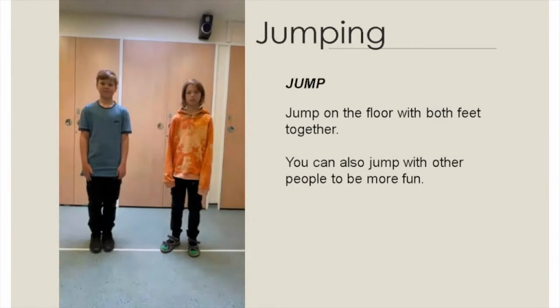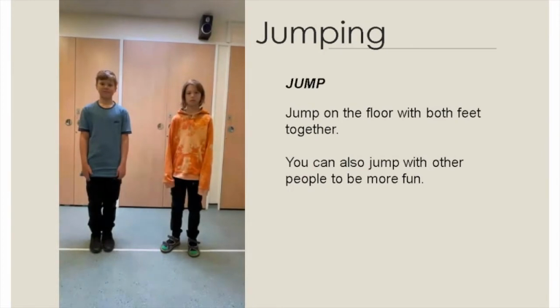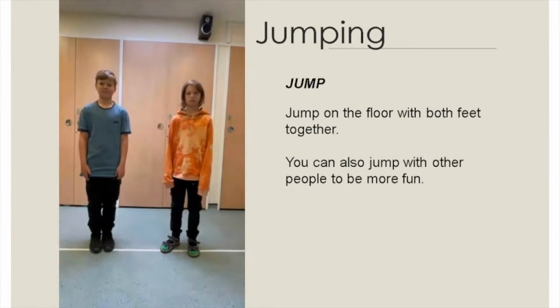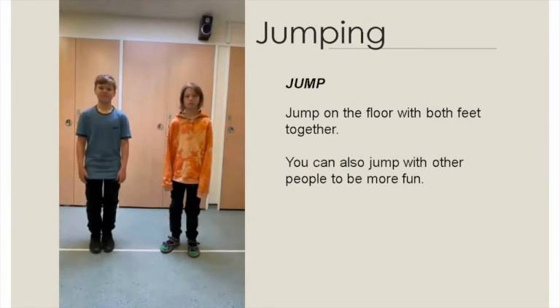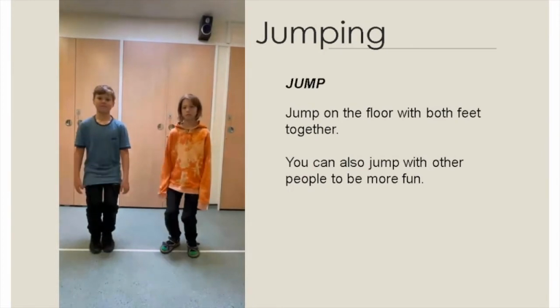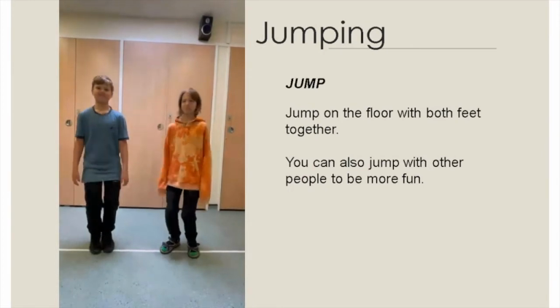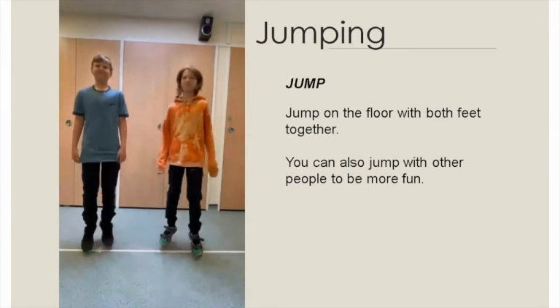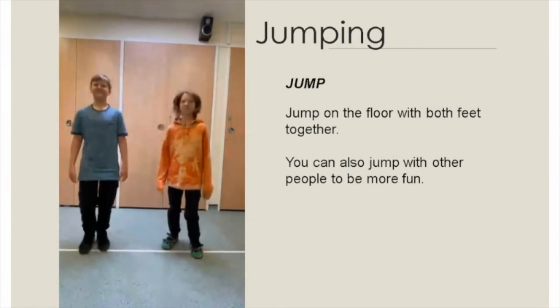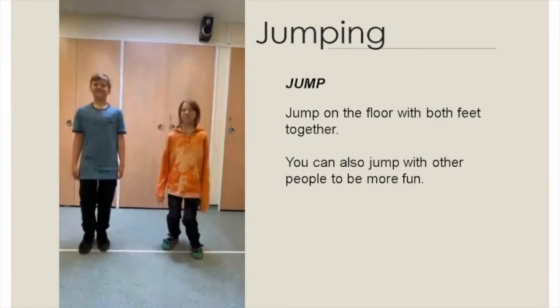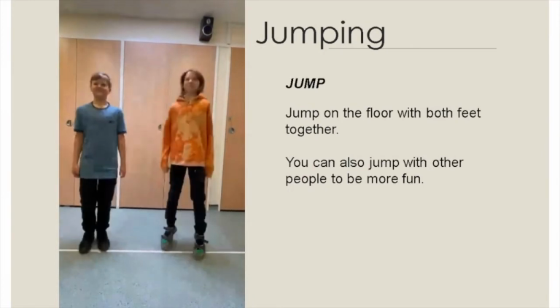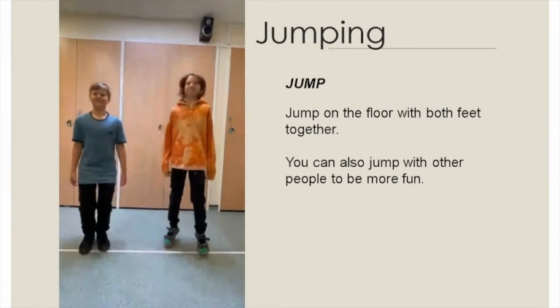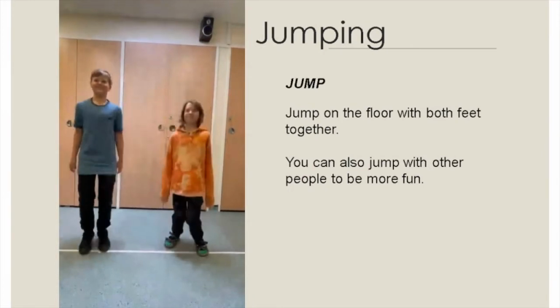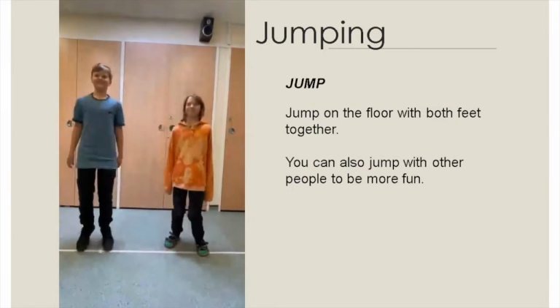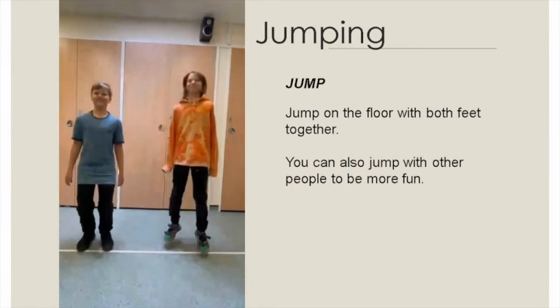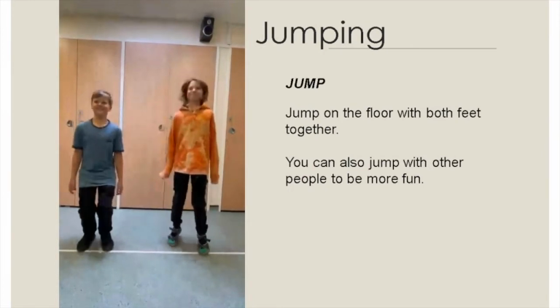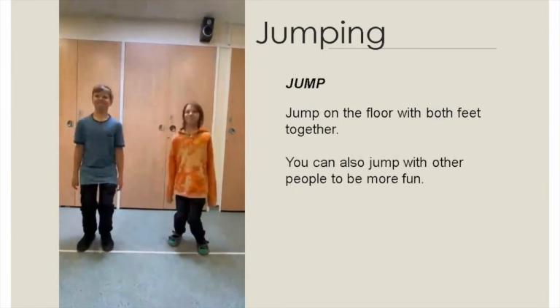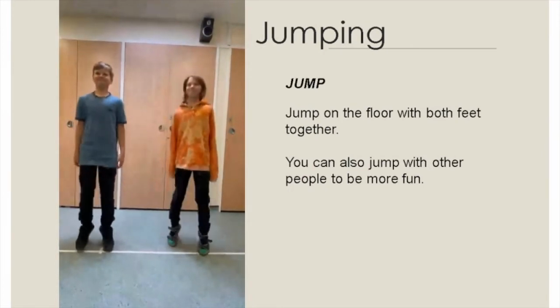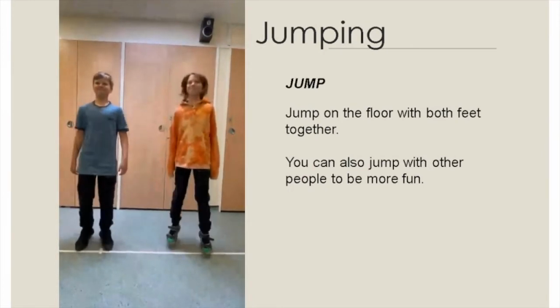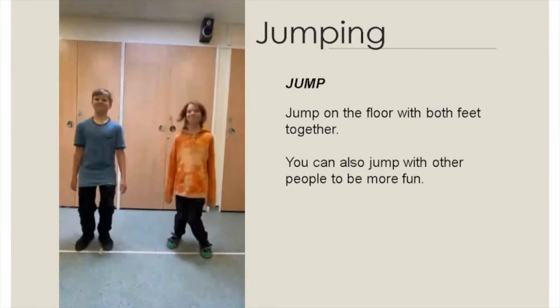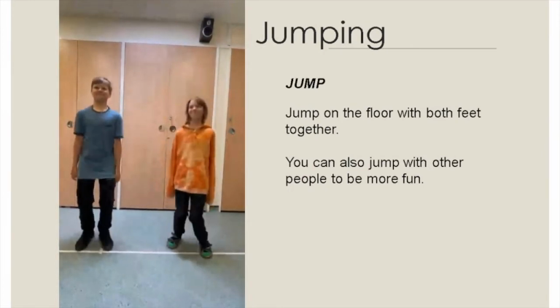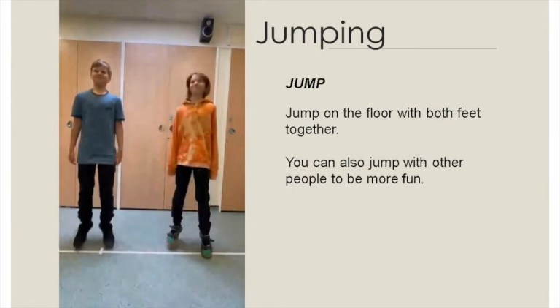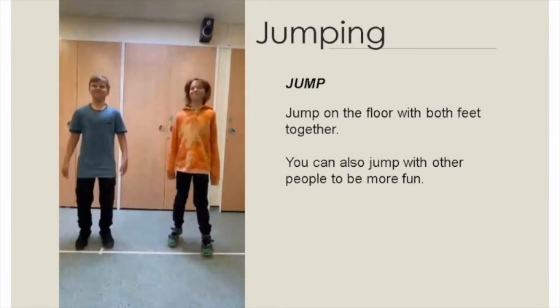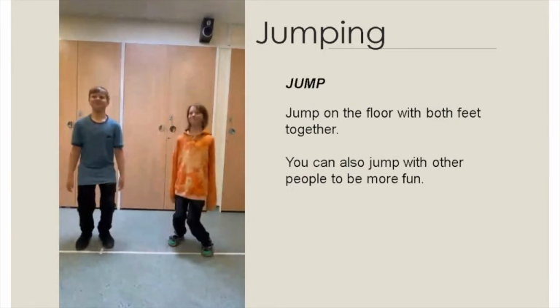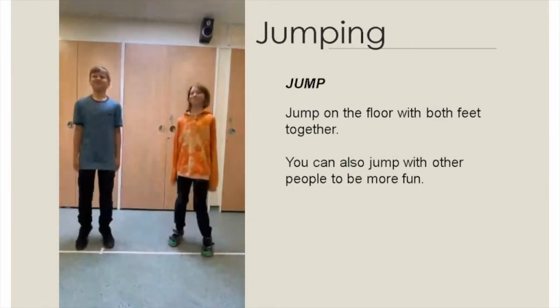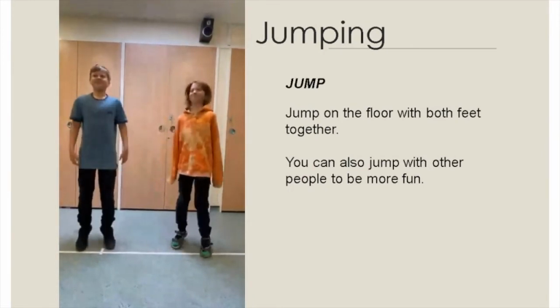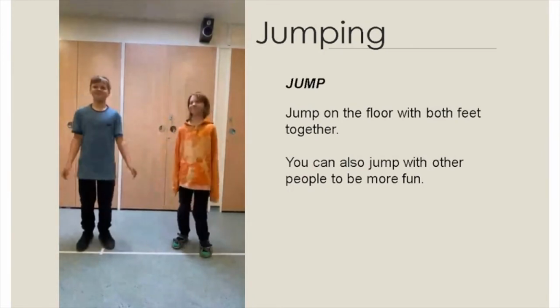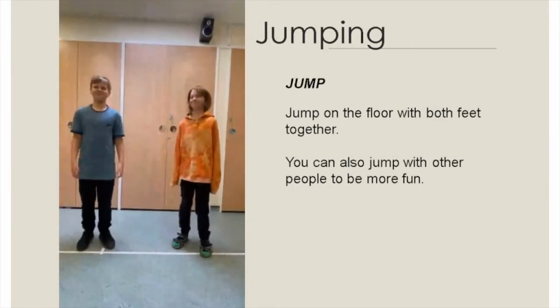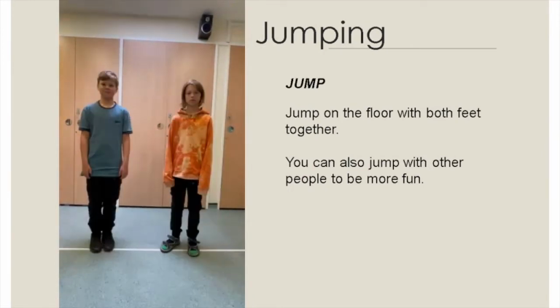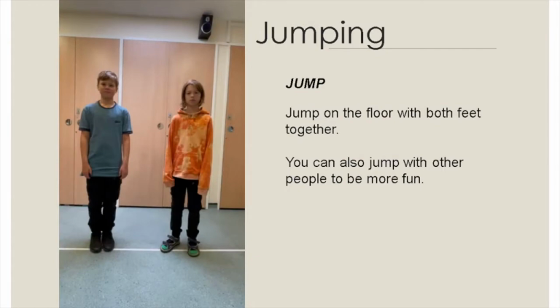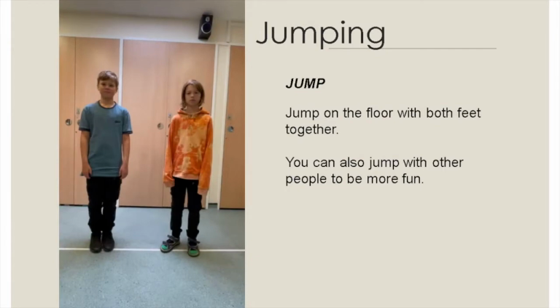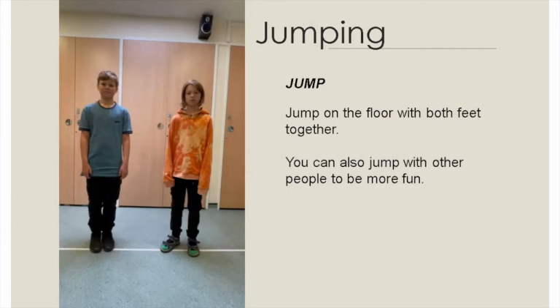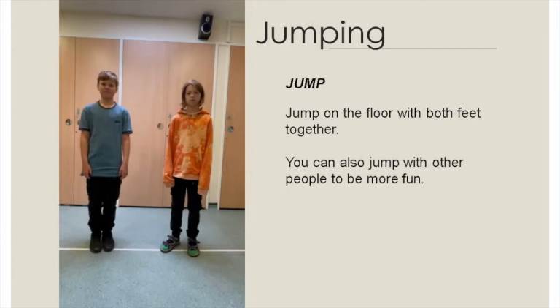Jump on the floor with both feet together. You can also jump with other people to make it more fun.